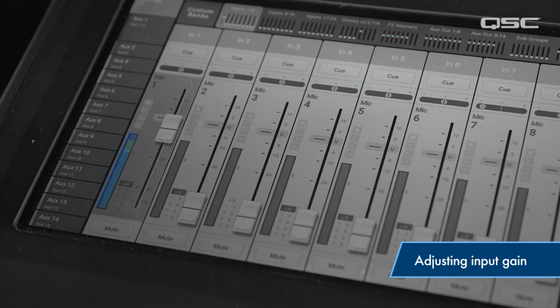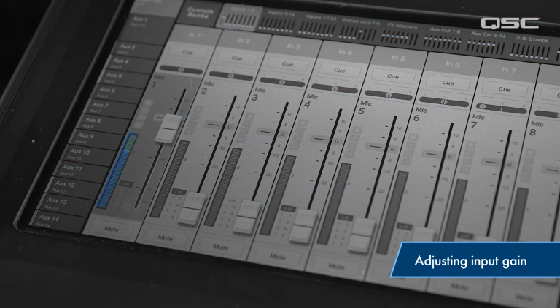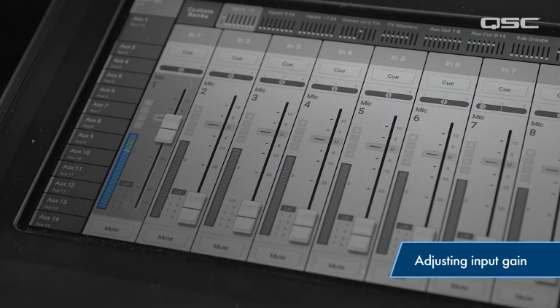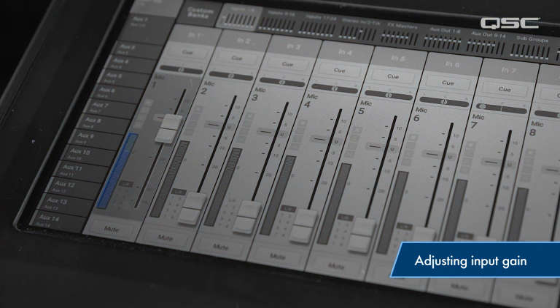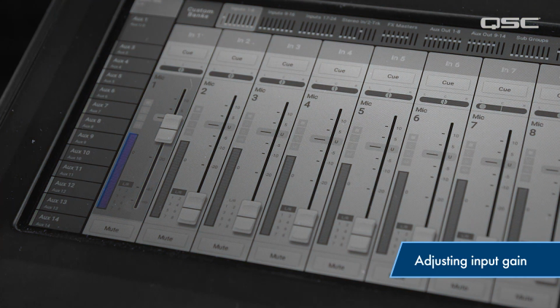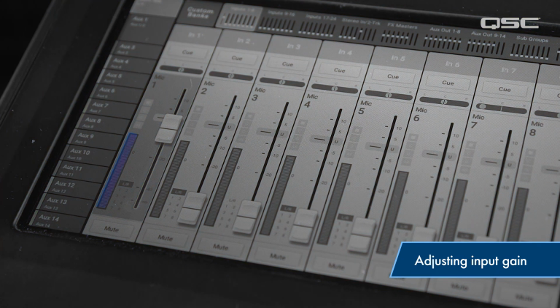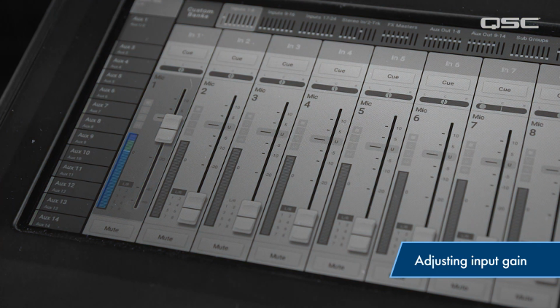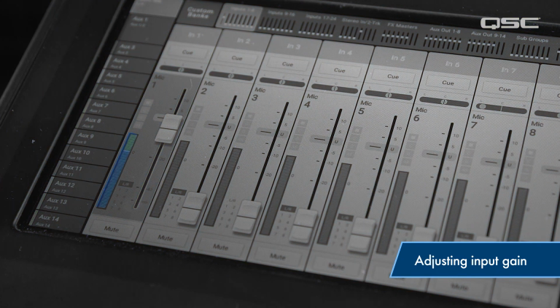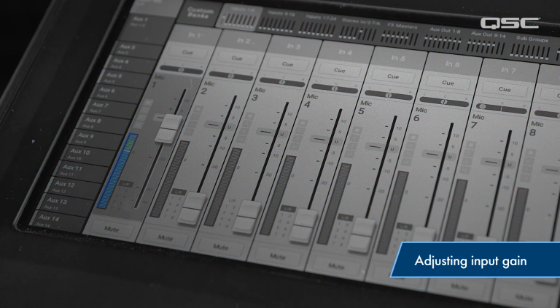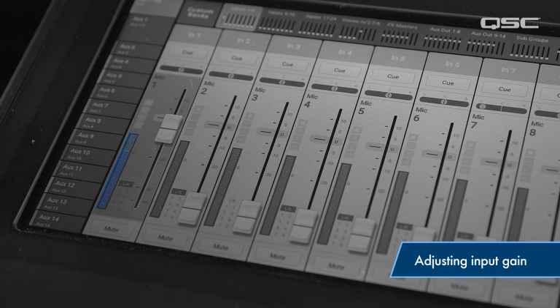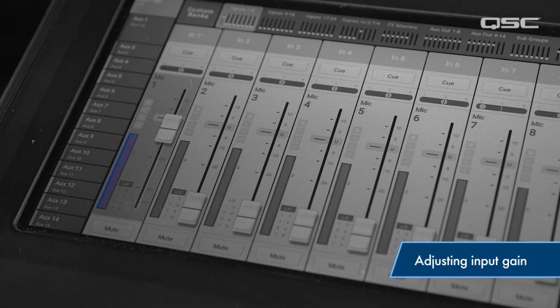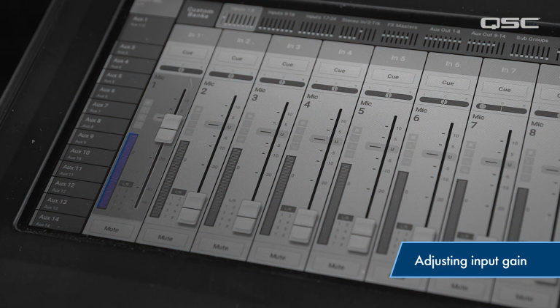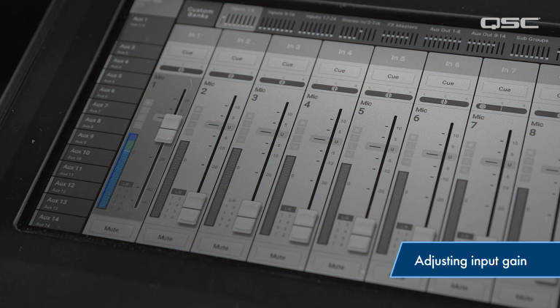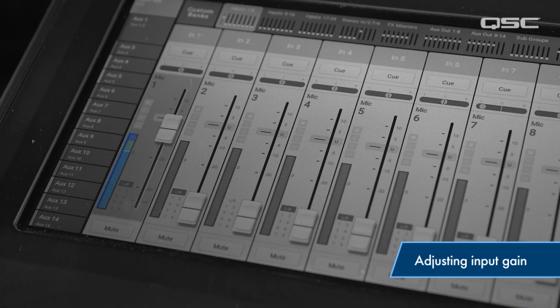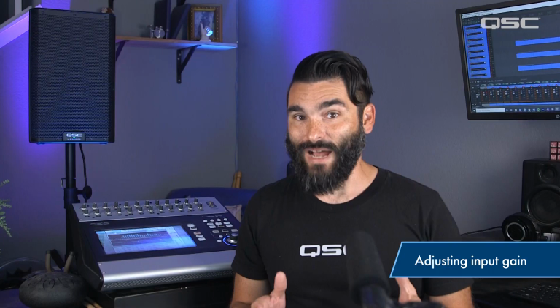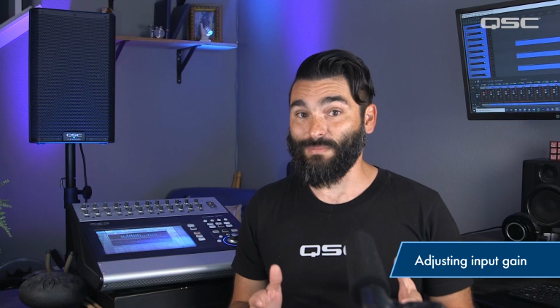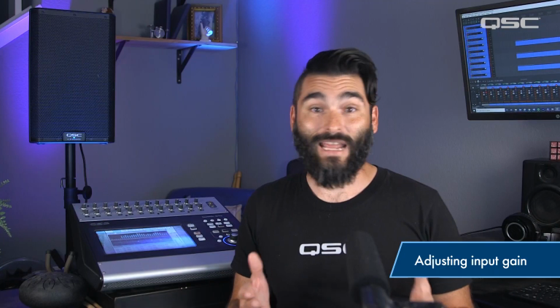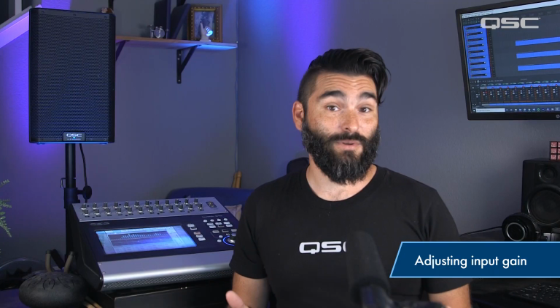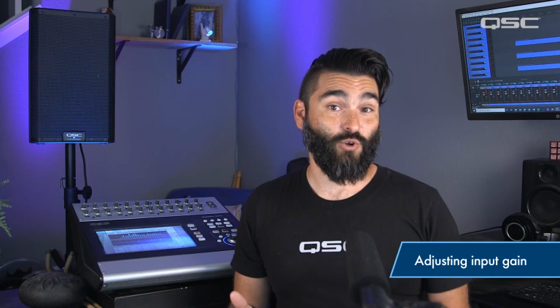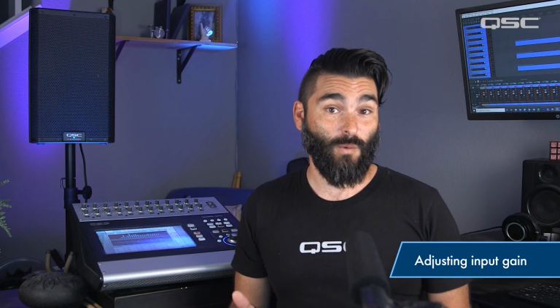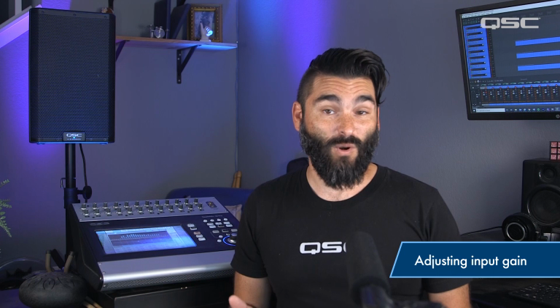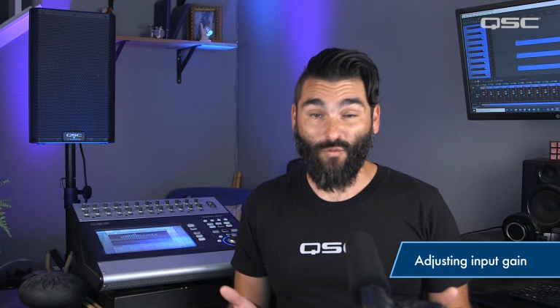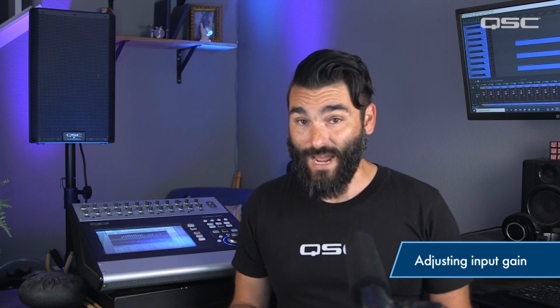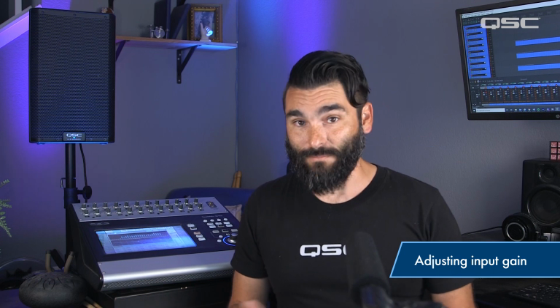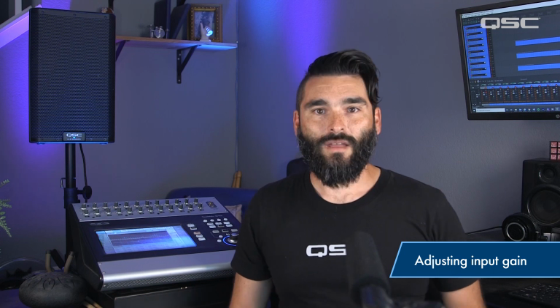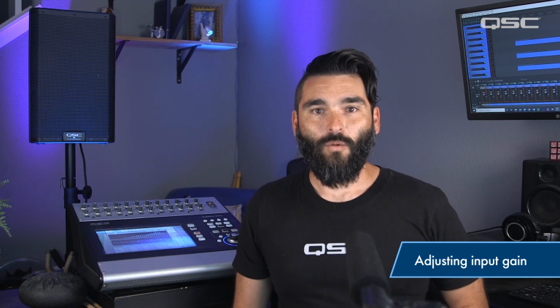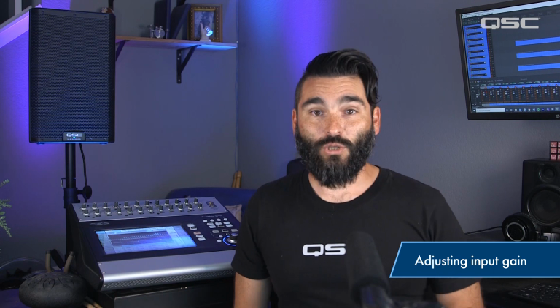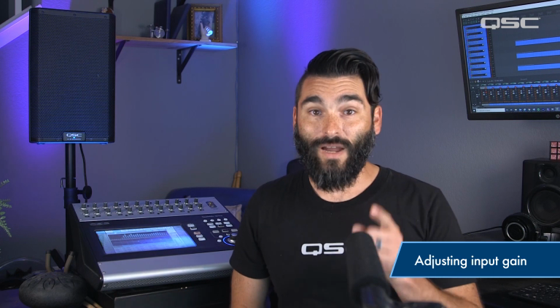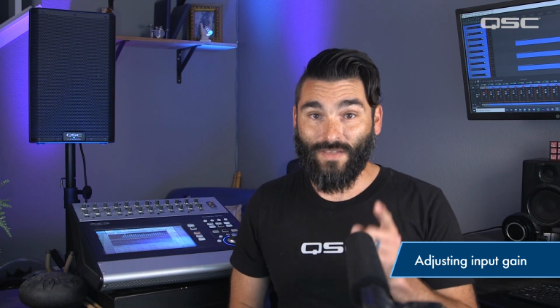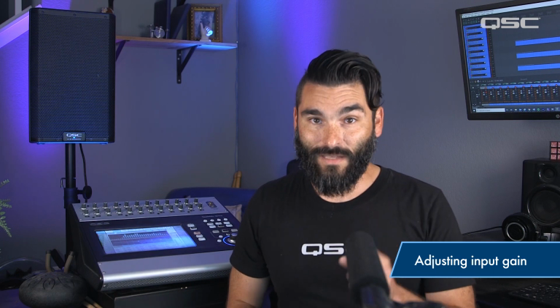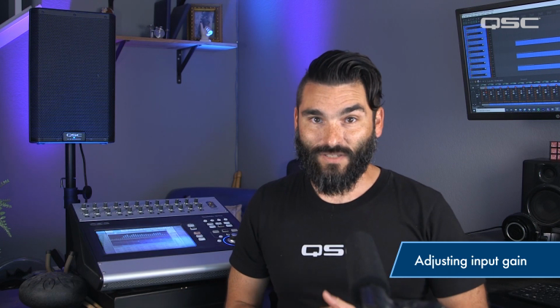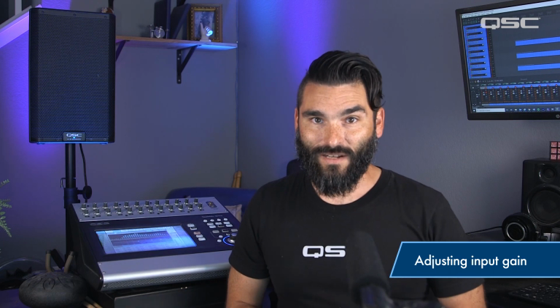The red means clipping, which could cause distortion and possibly damage your equipment over time.